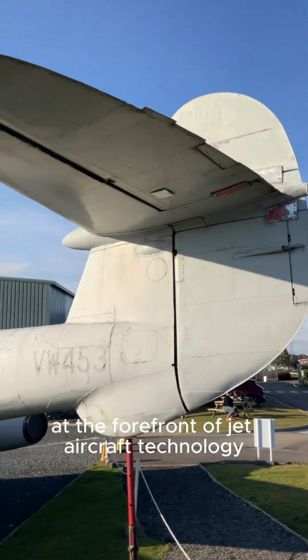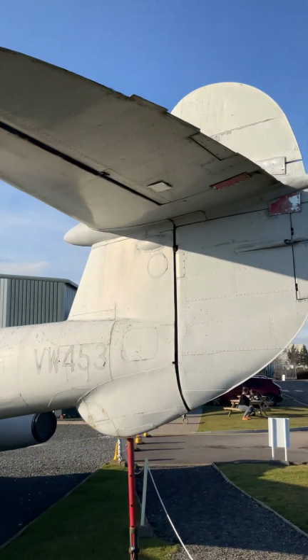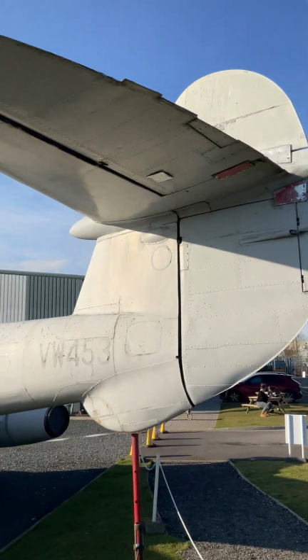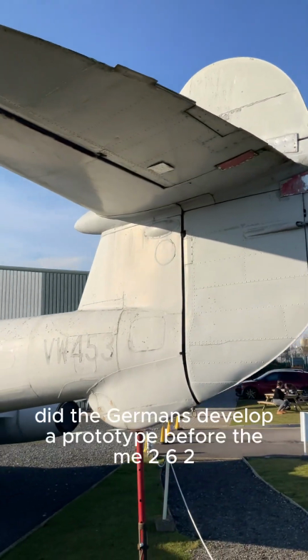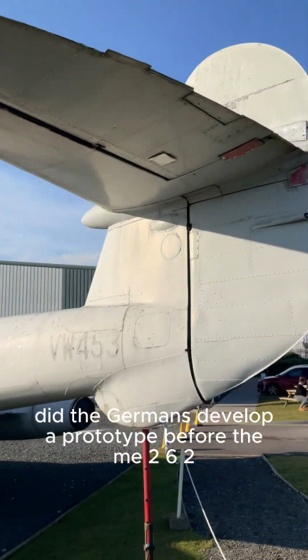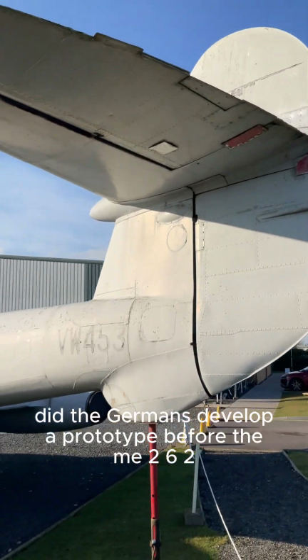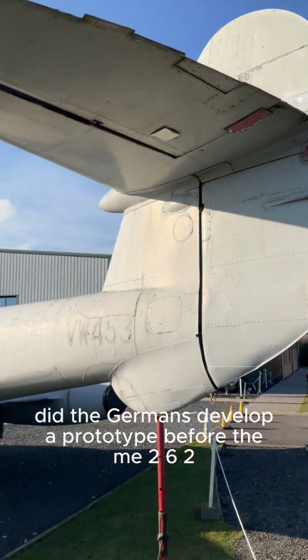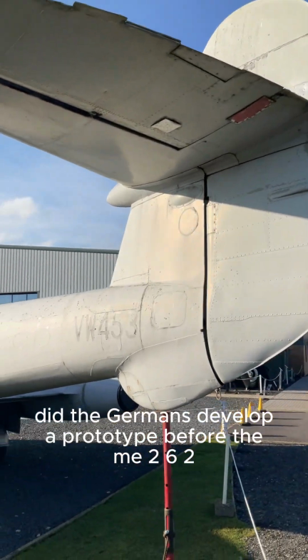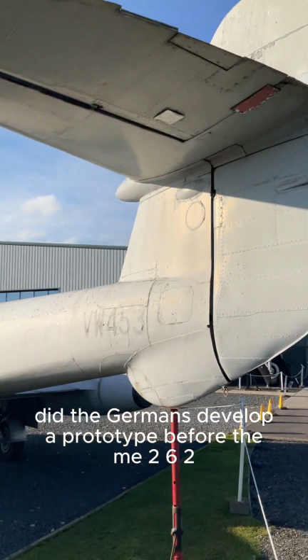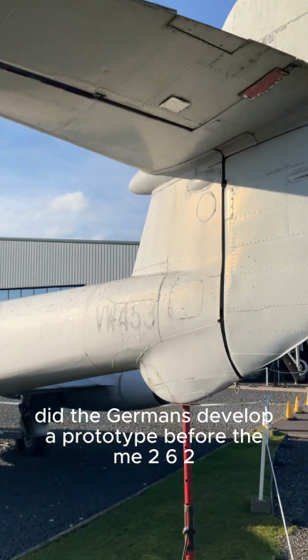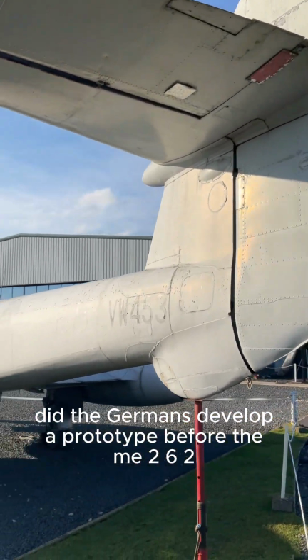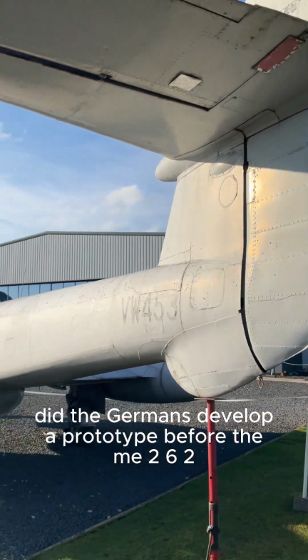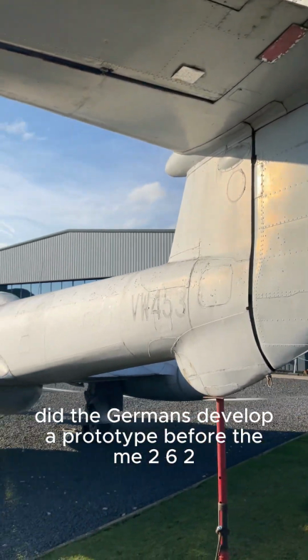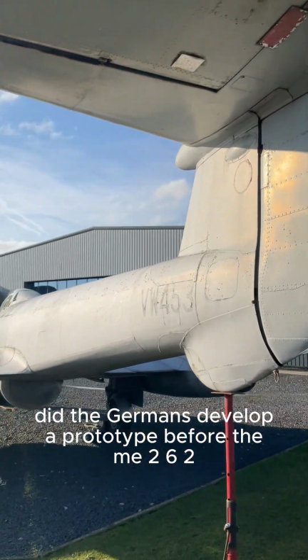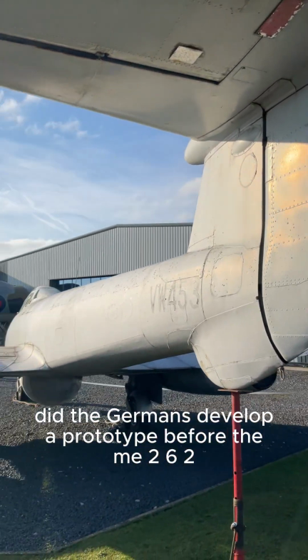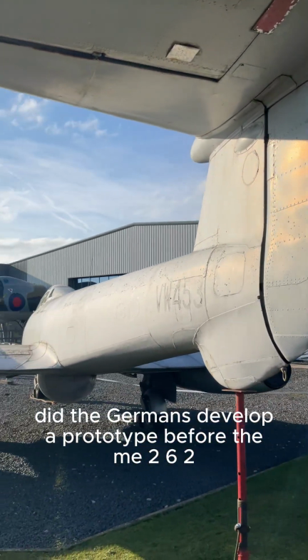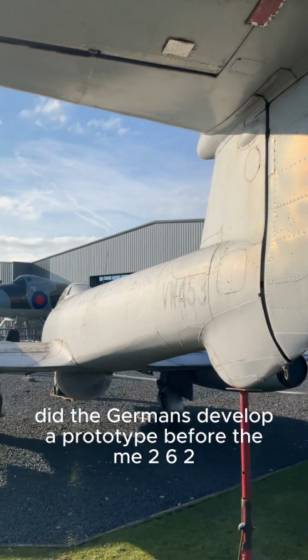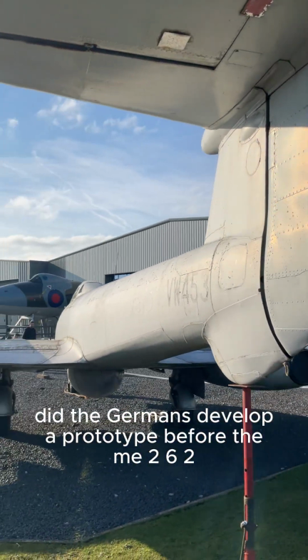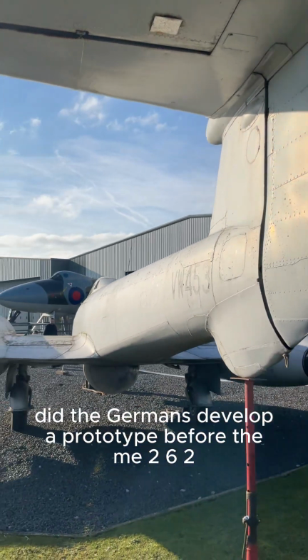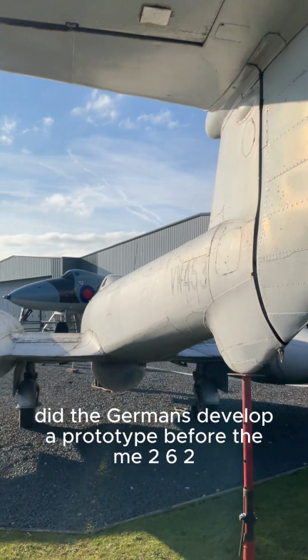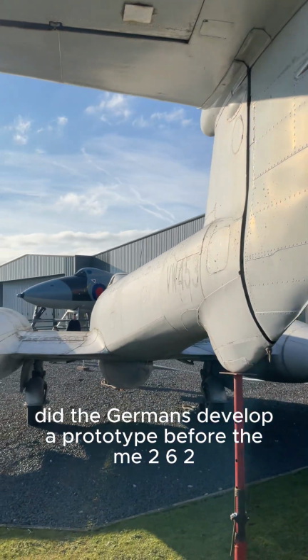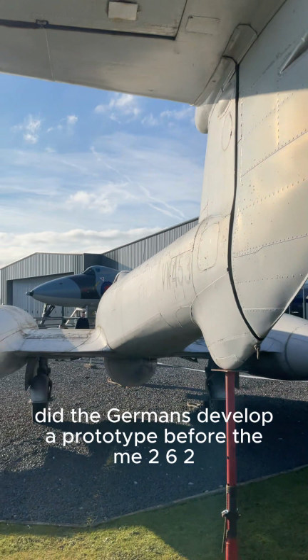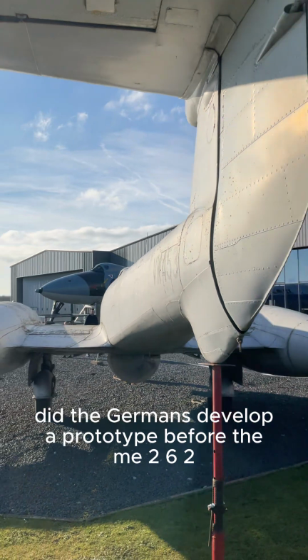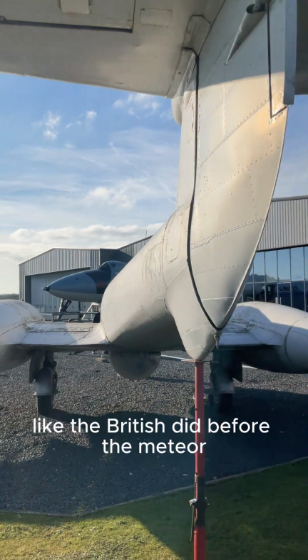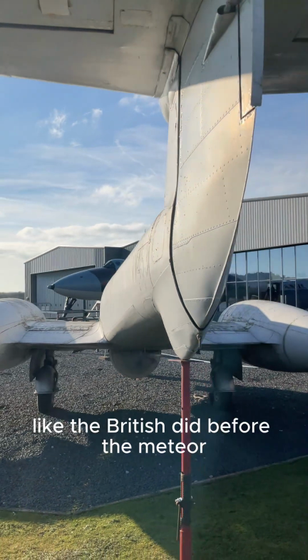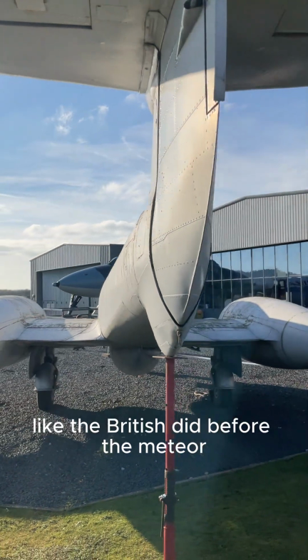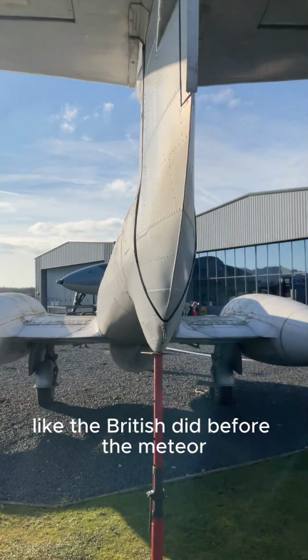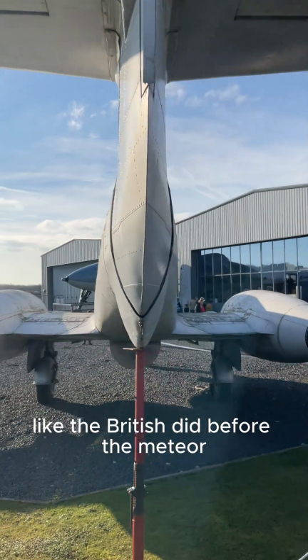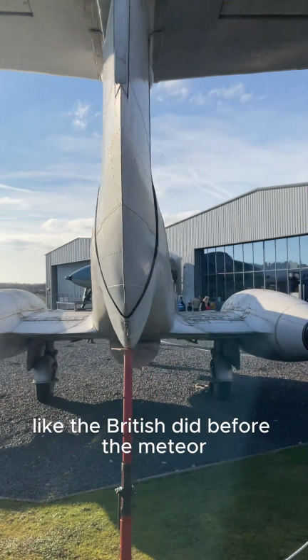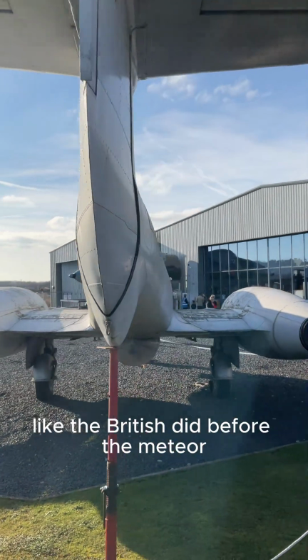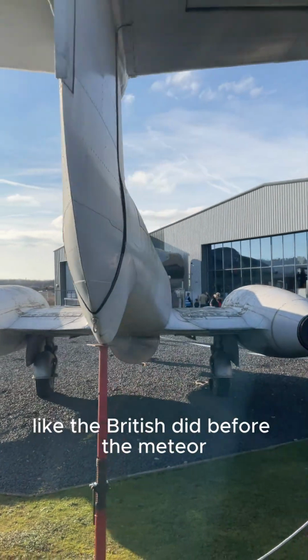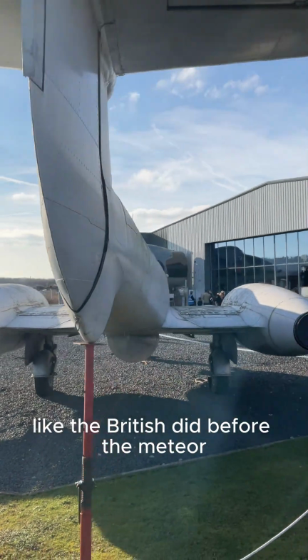Did the Germans develop a prototype before the Me-262, like the British did before the Meteor?